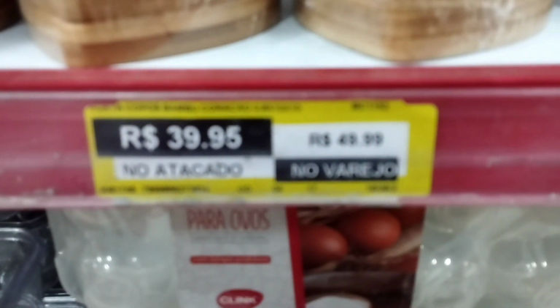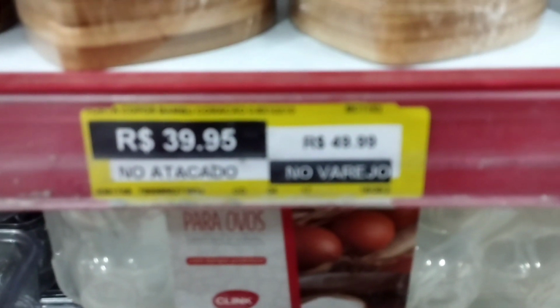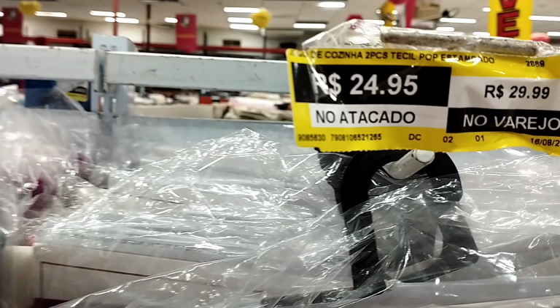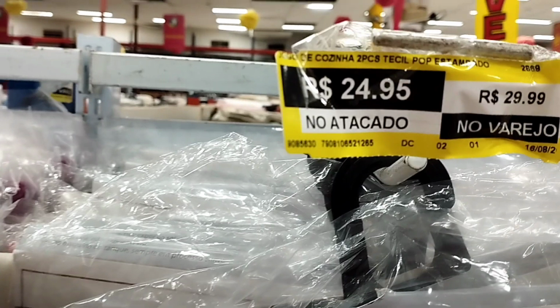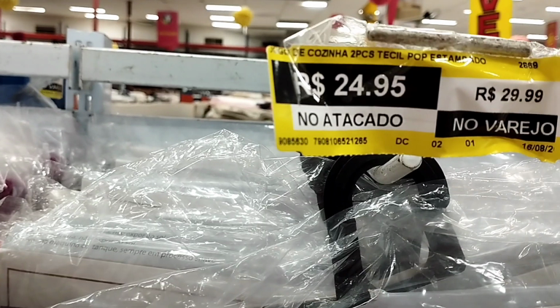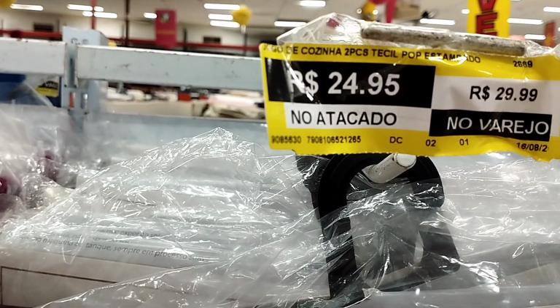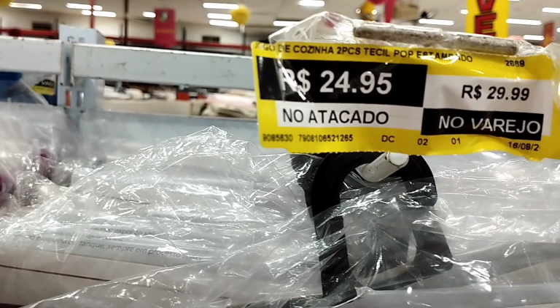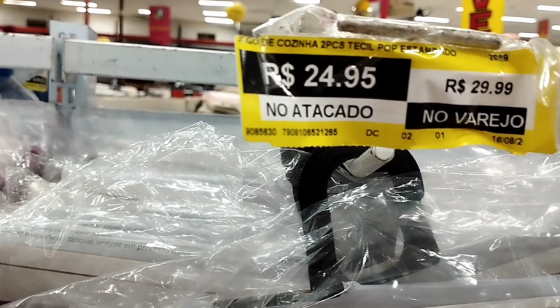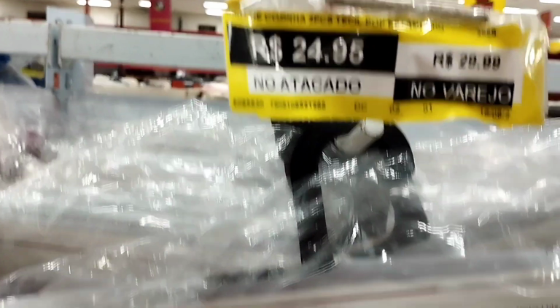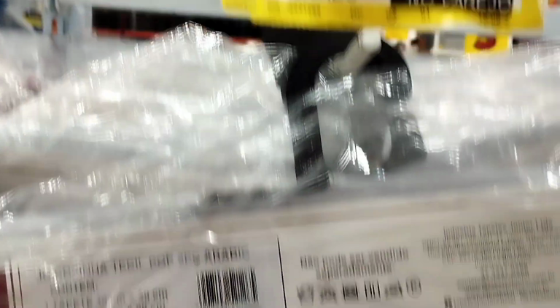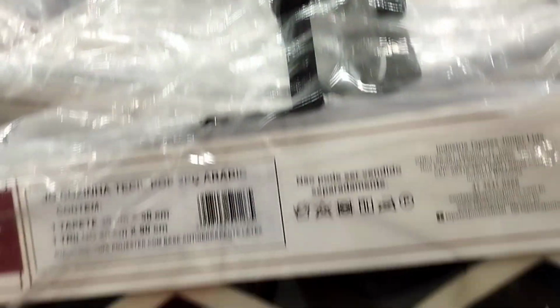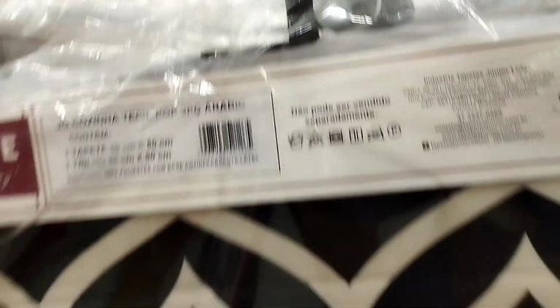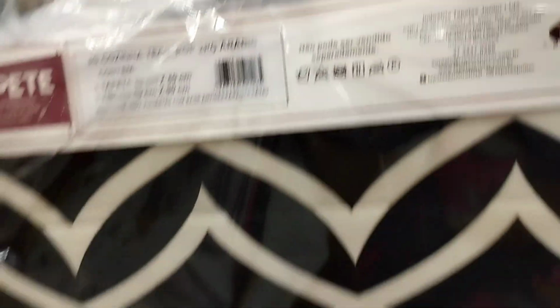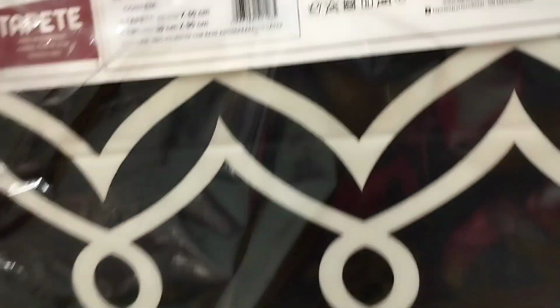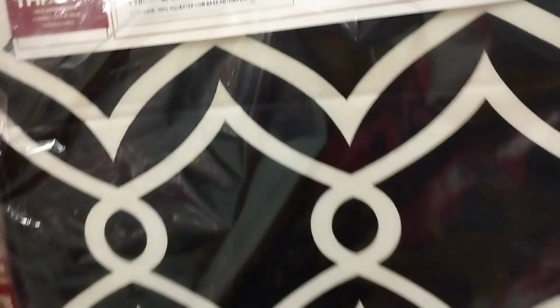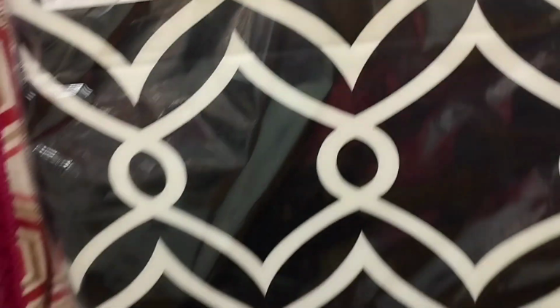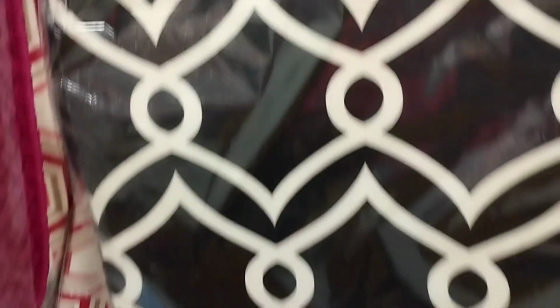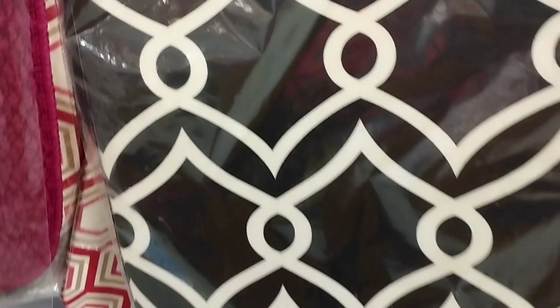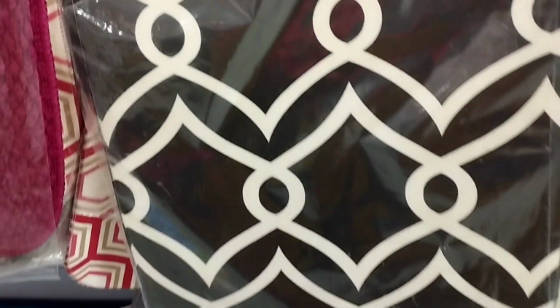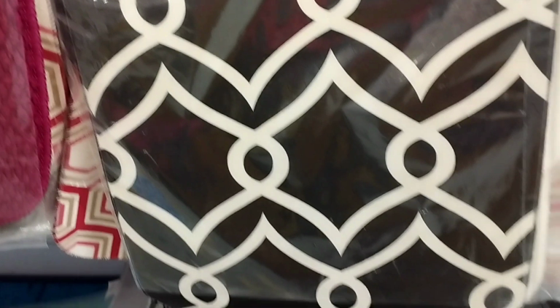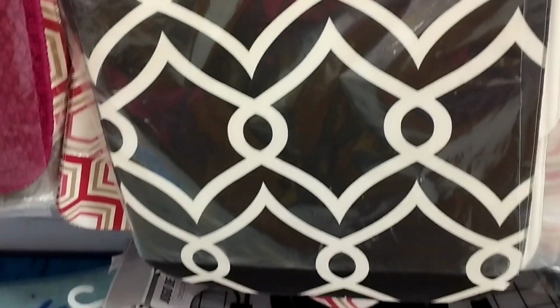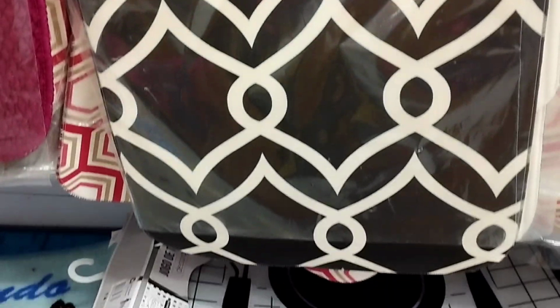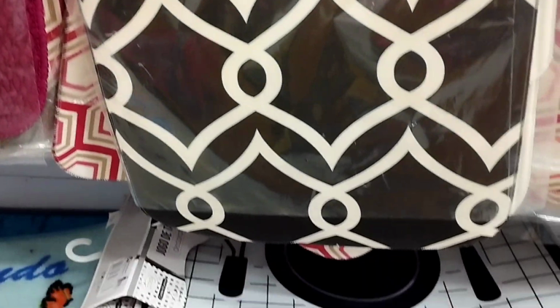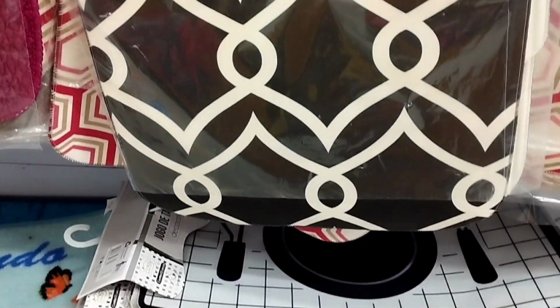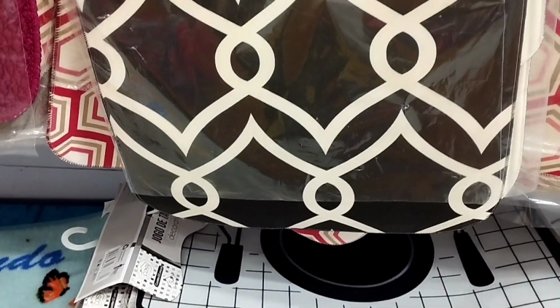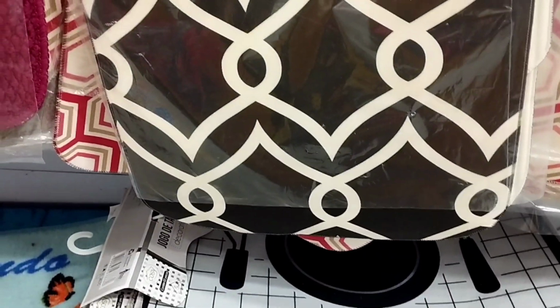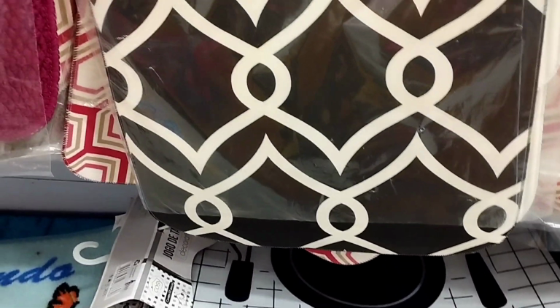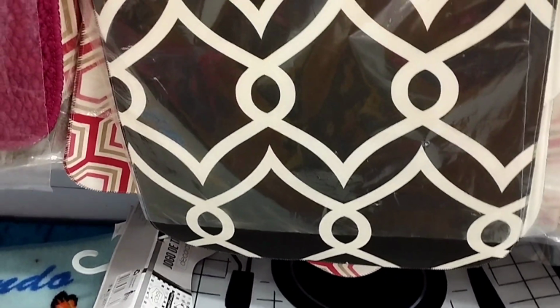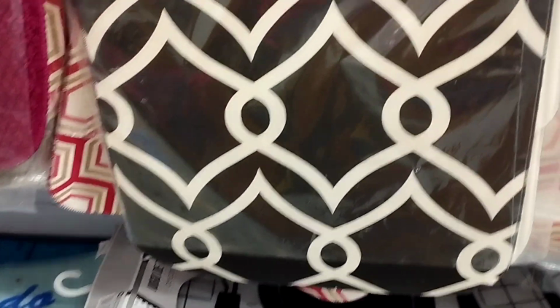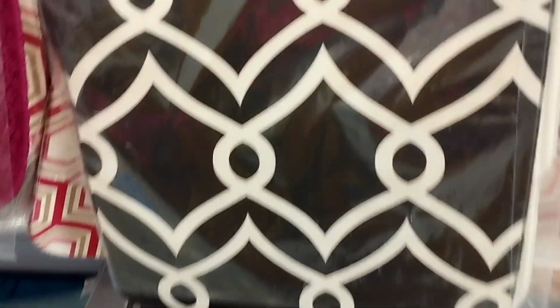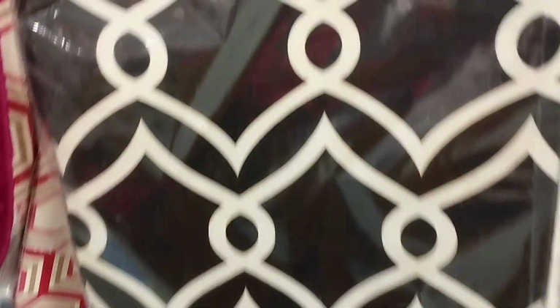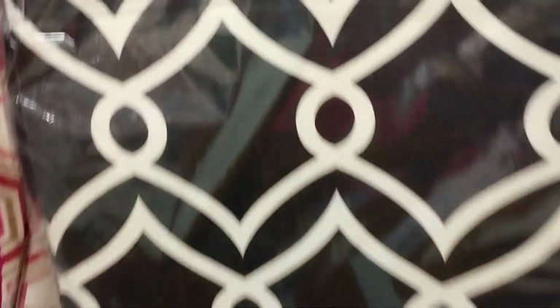Porta-copa R$40,00 no atacado, R$50,00 no varejo — achei super caro. Conjunto de tapetes de cozinha R$25,00 no atacado e R$30,00 no varejo.